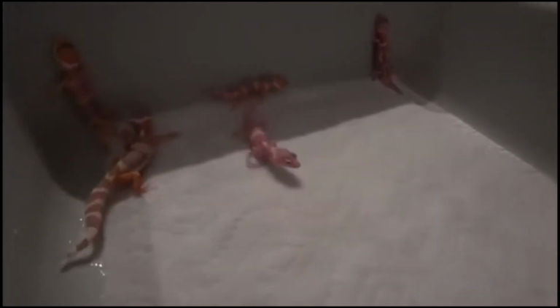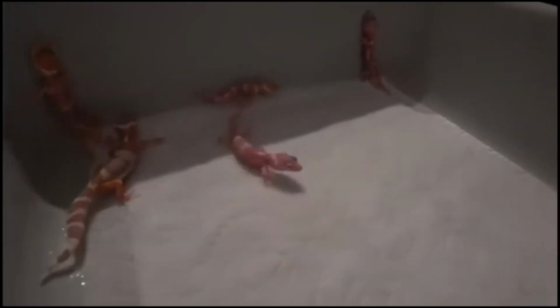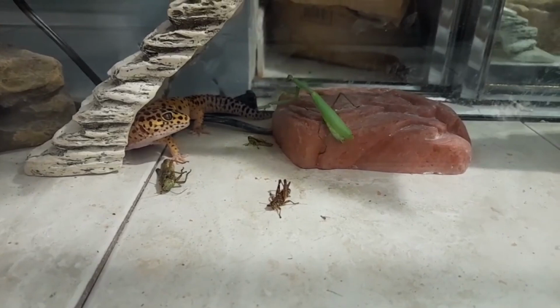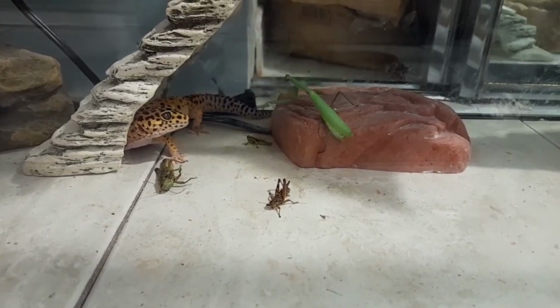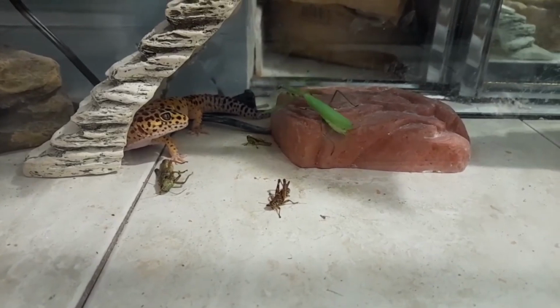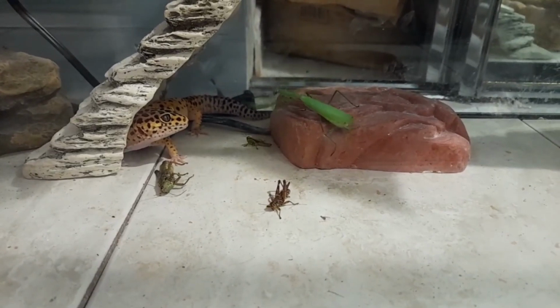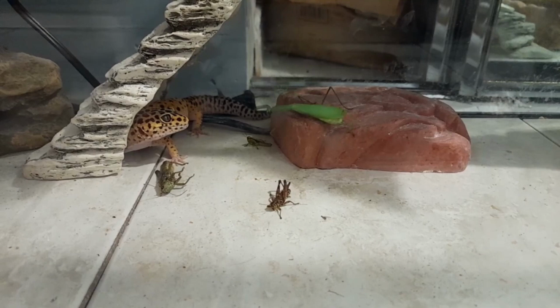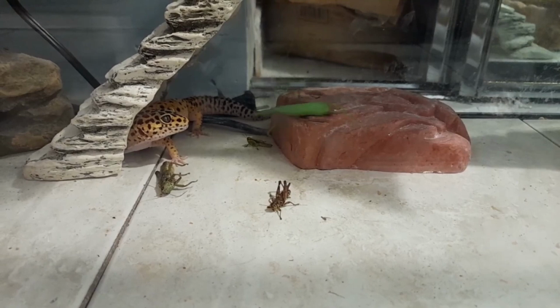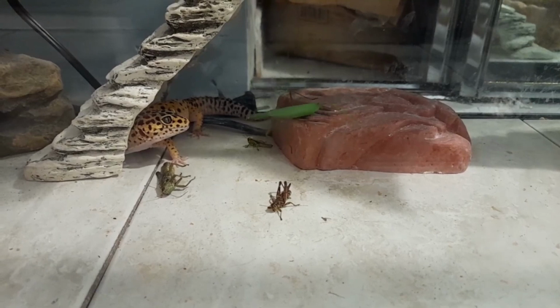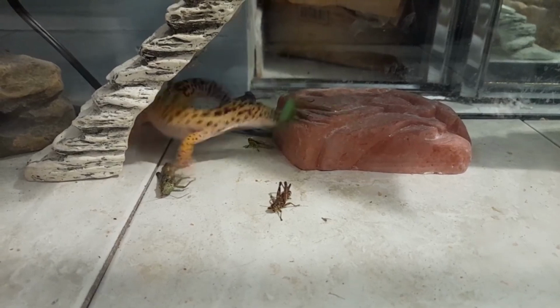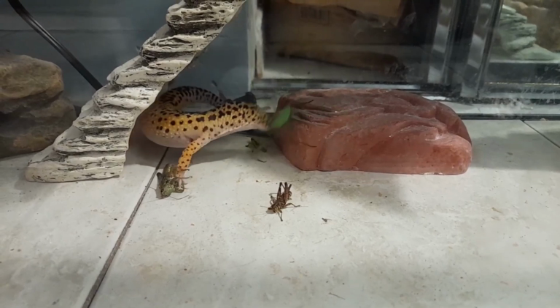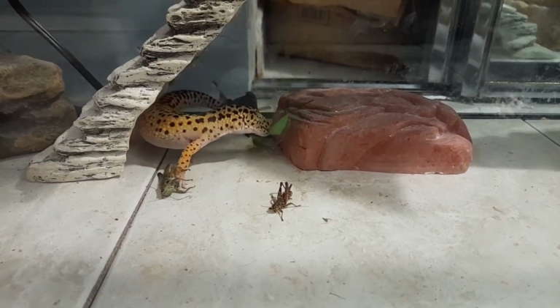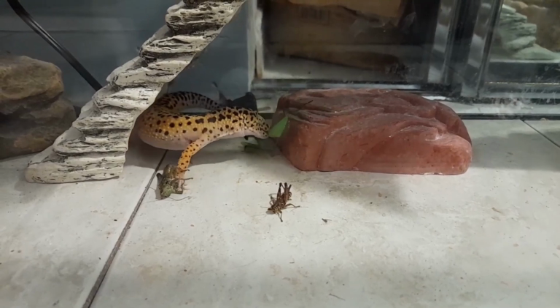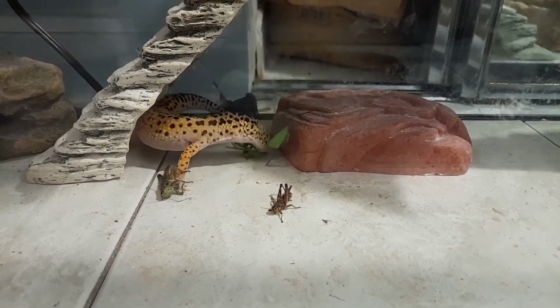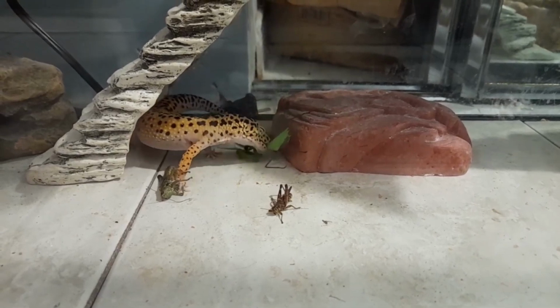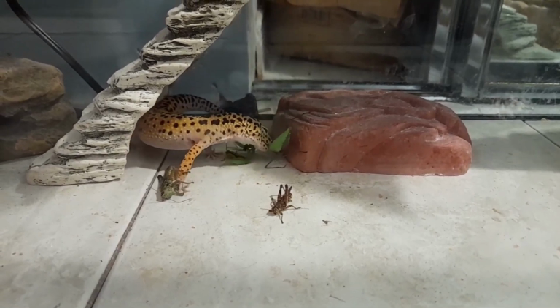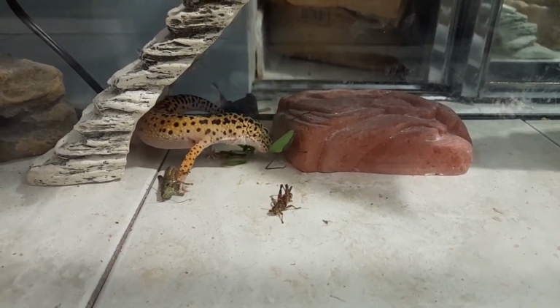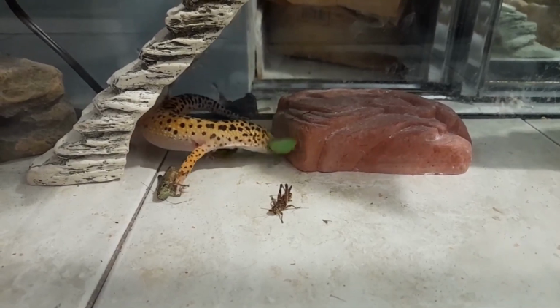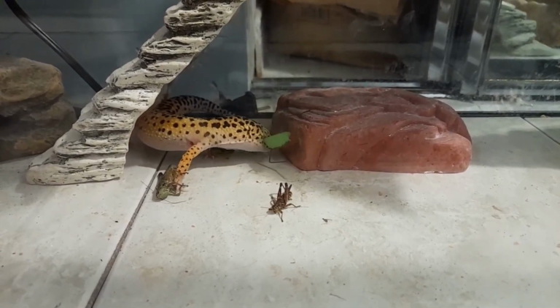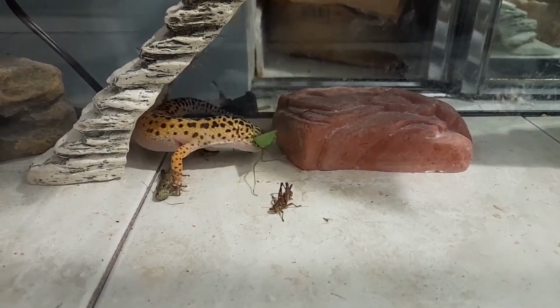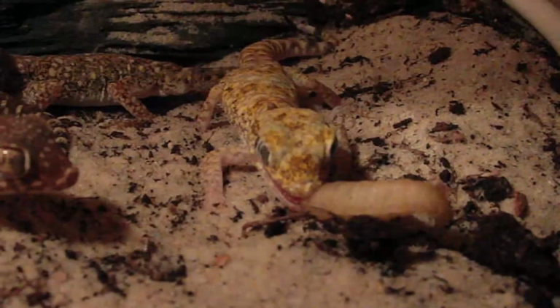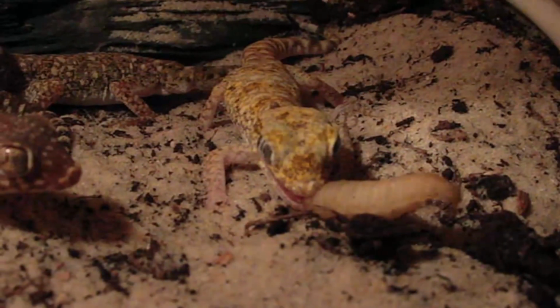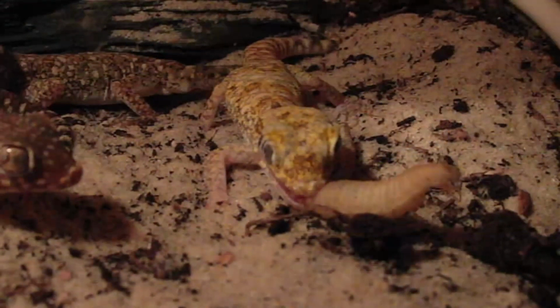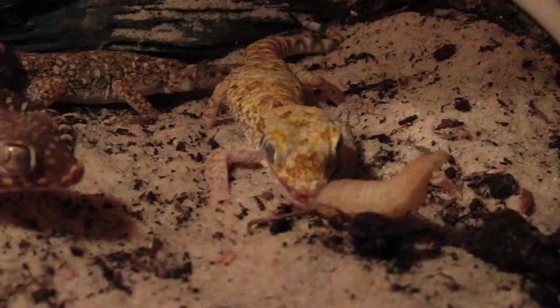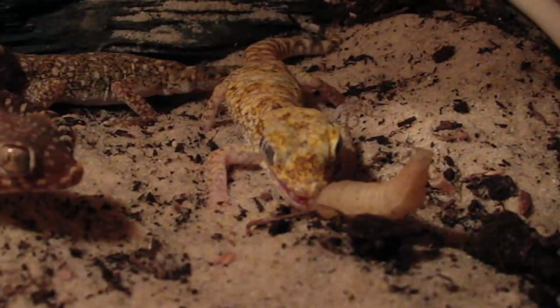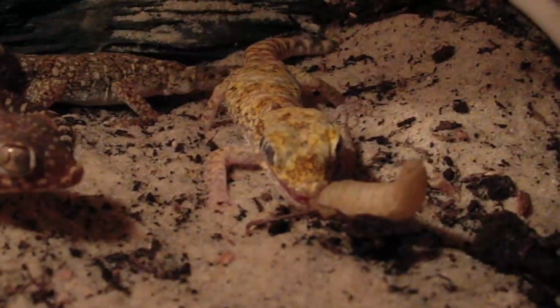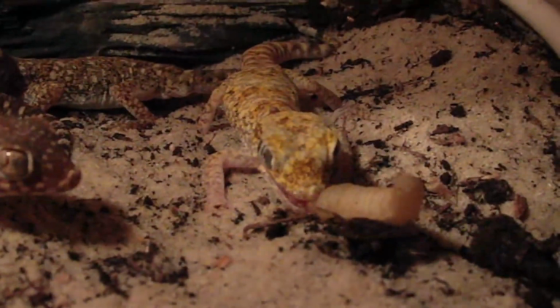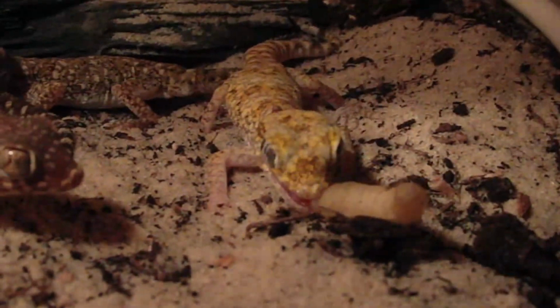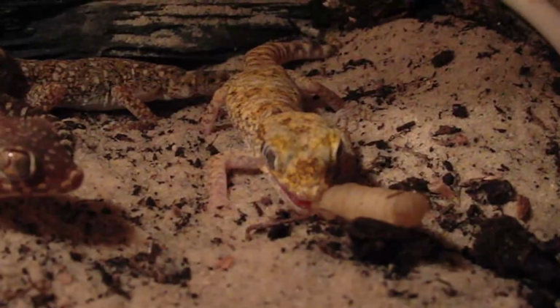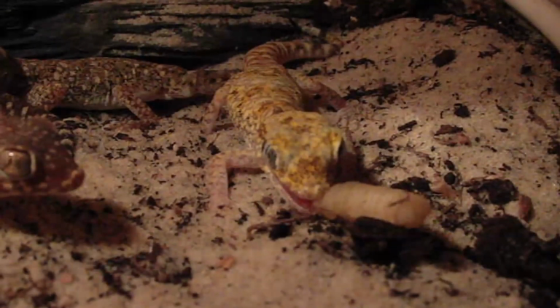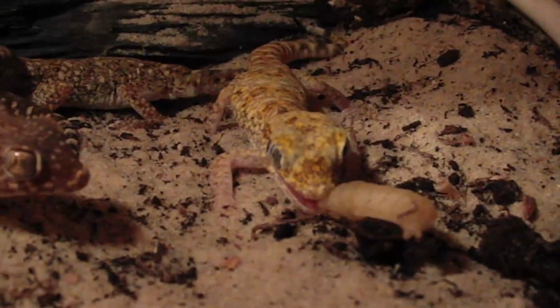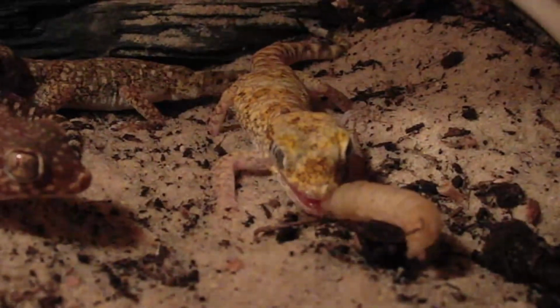Leopard geckos are insectivores and primarily eat crickets, mealworms, and other small insects.